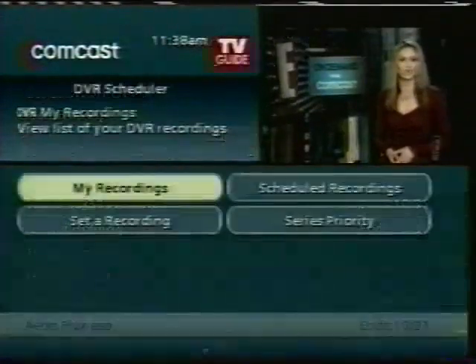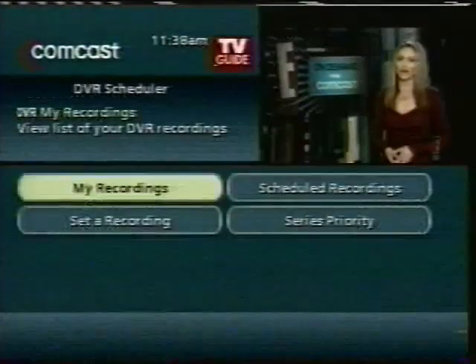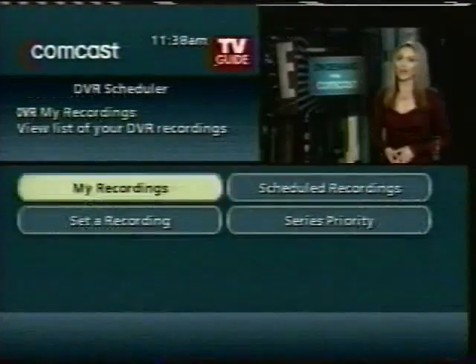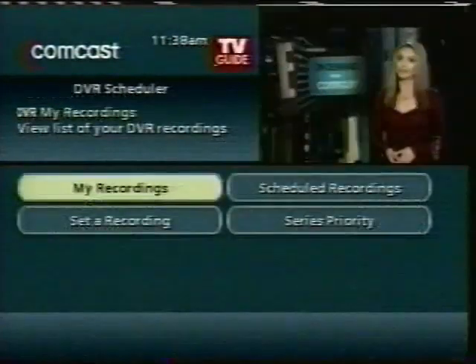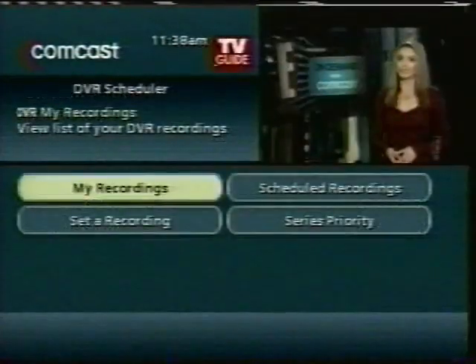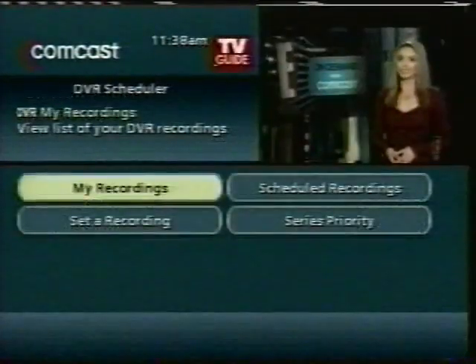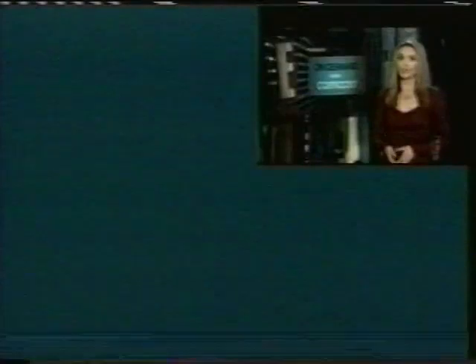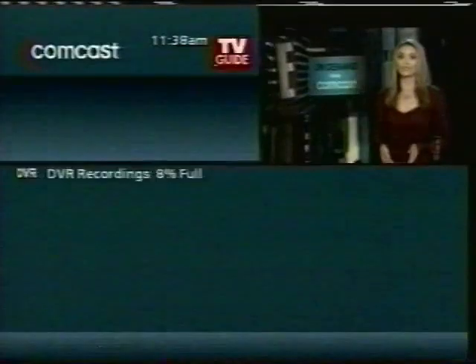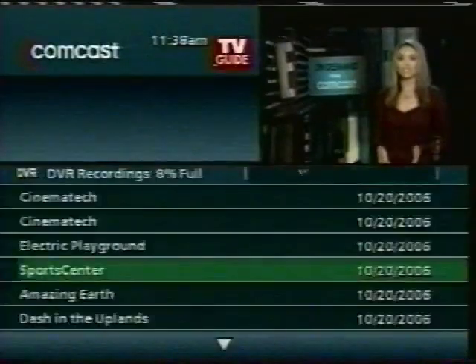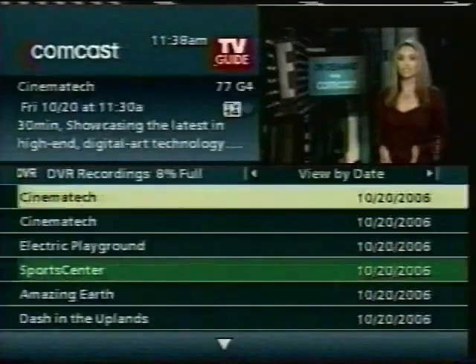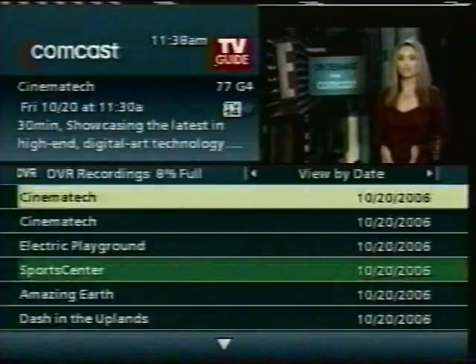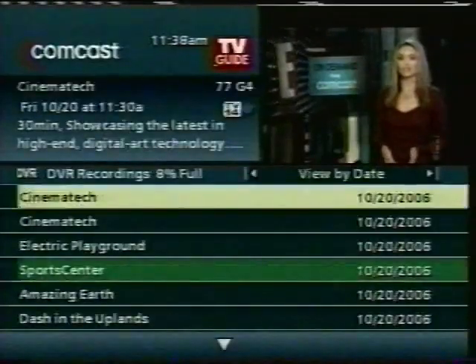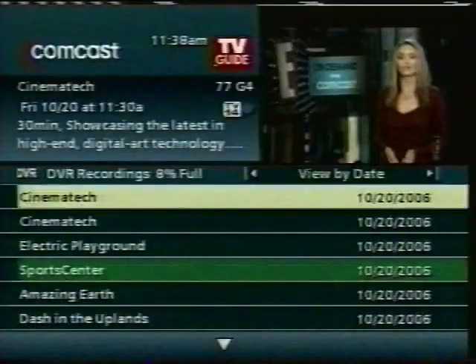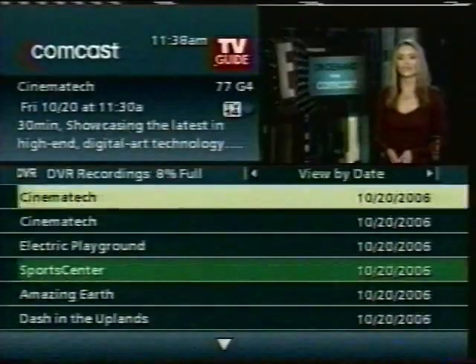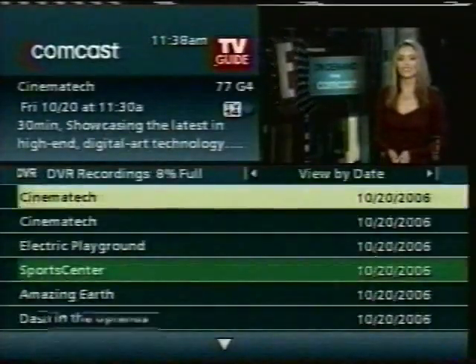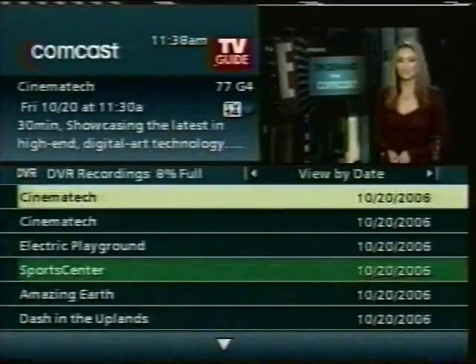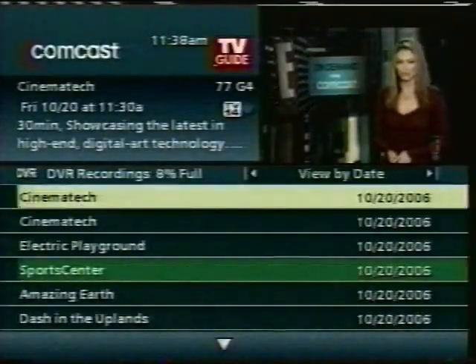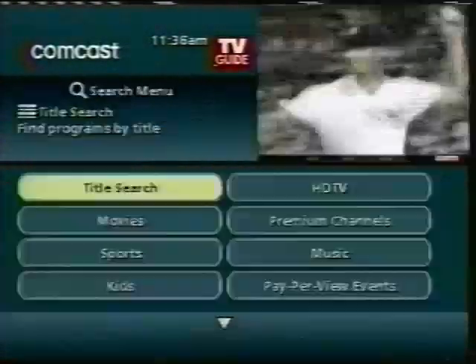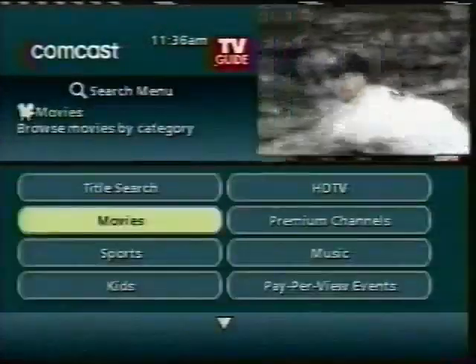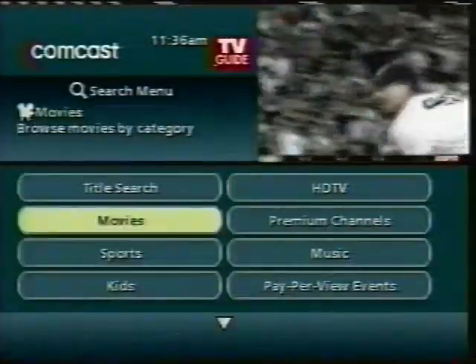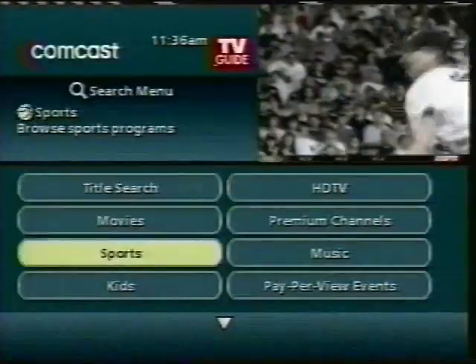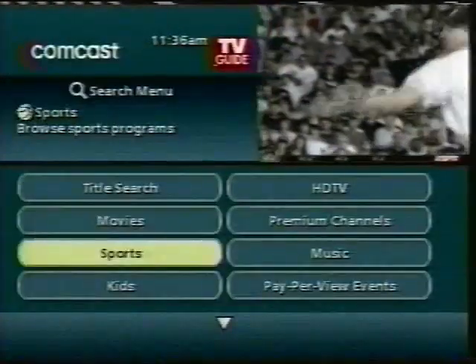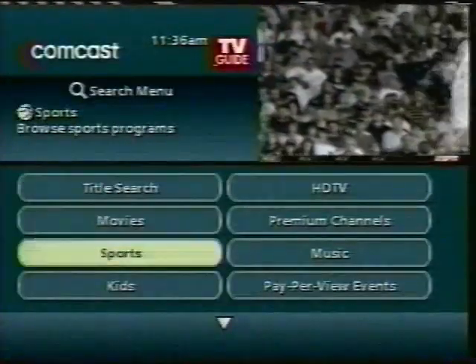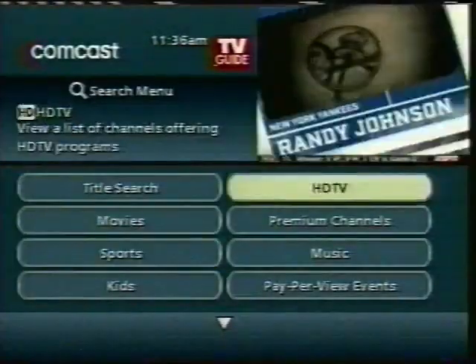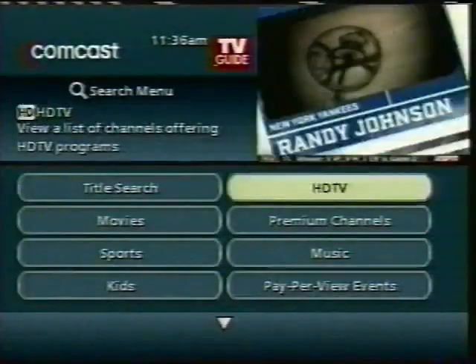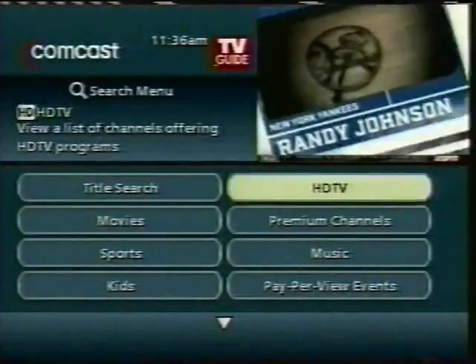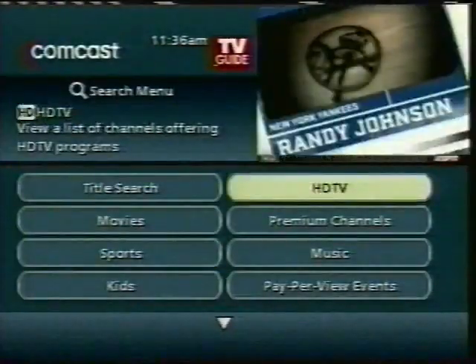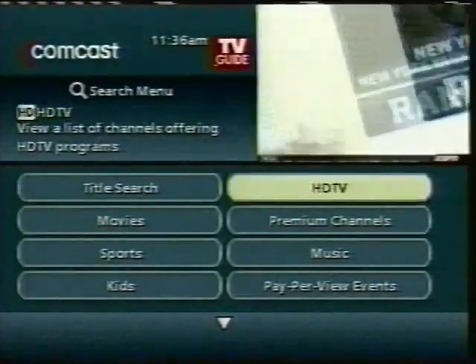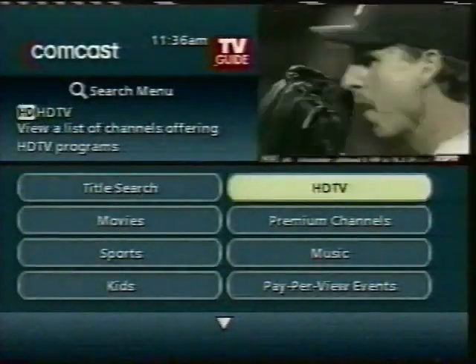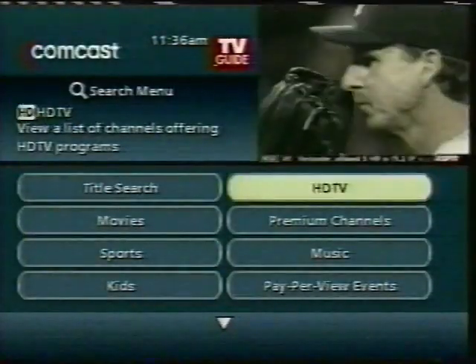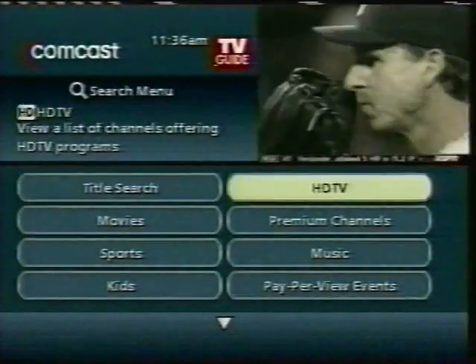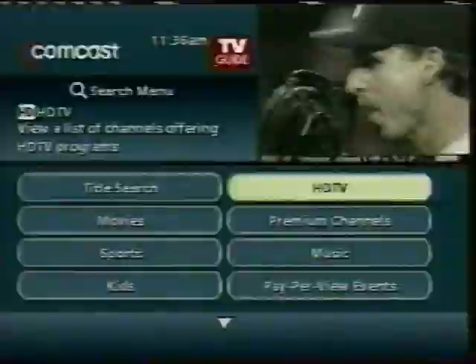With the new interactive guide you can easily manage all the features of your DVR. Search for movies, sports and HD programs all from one place.